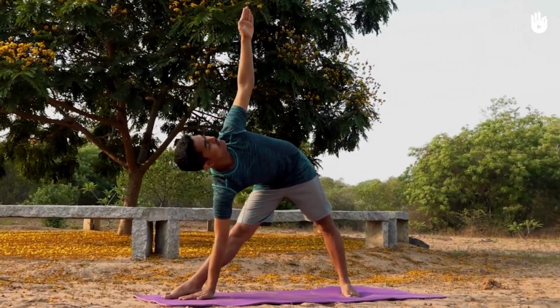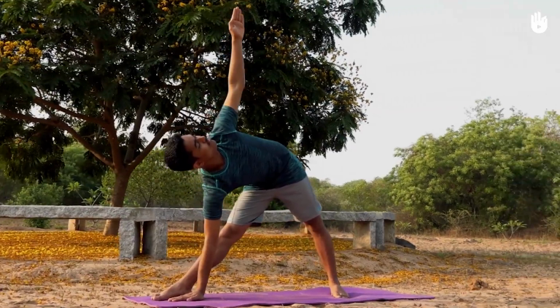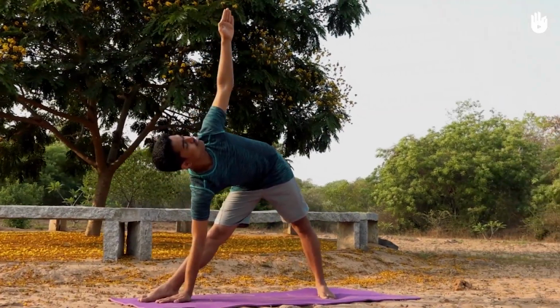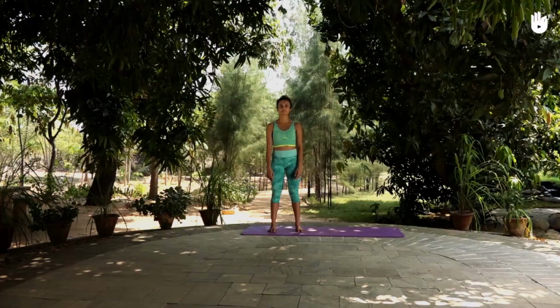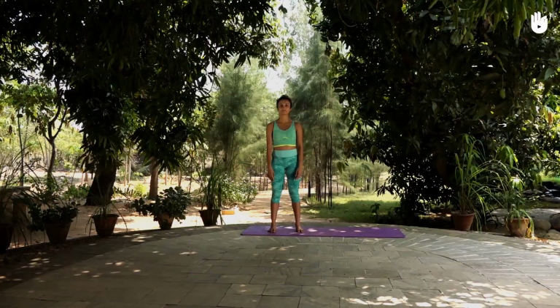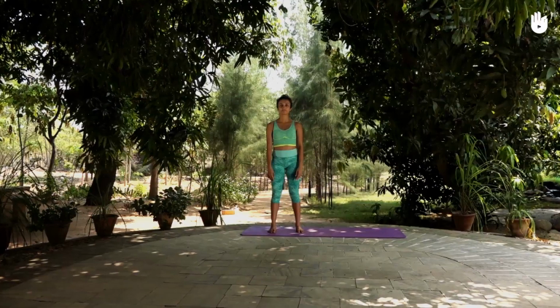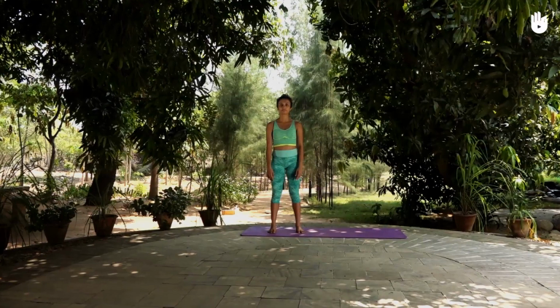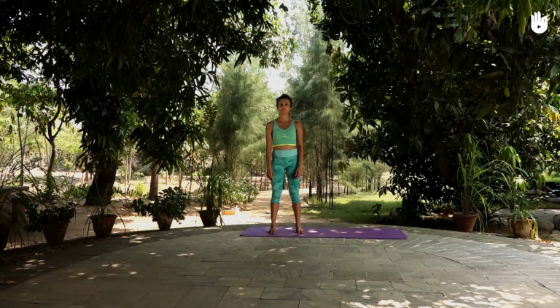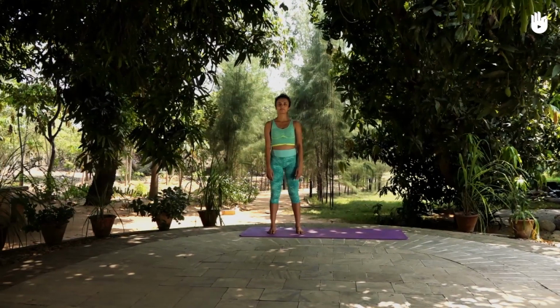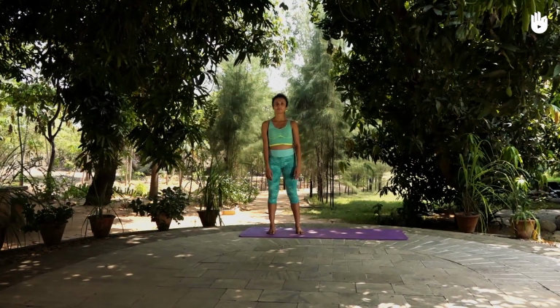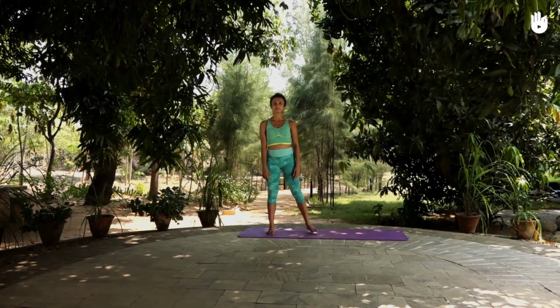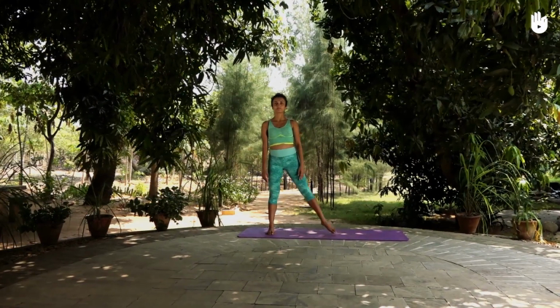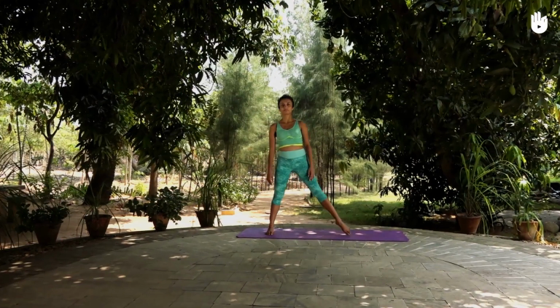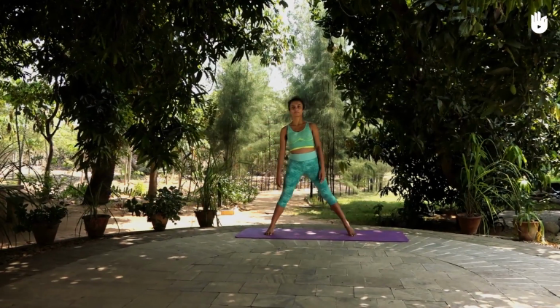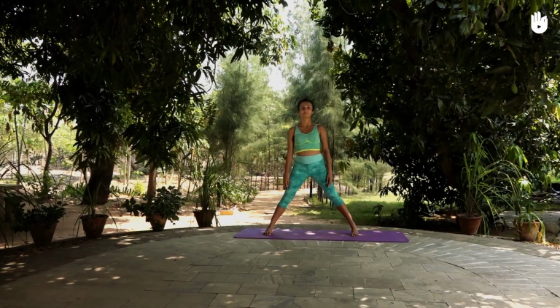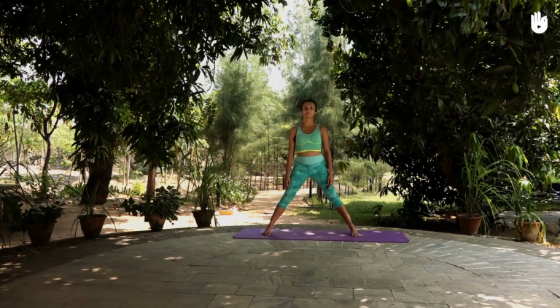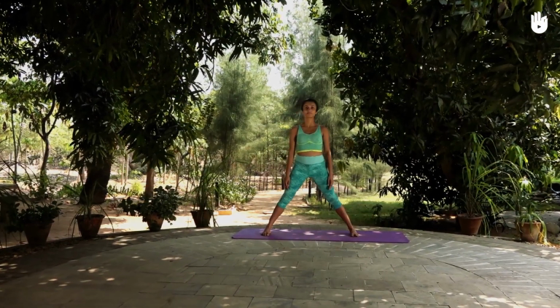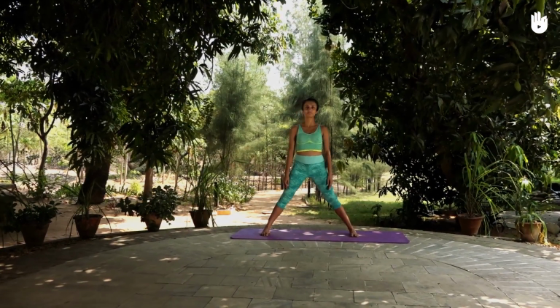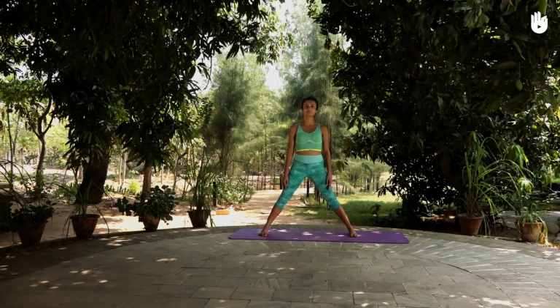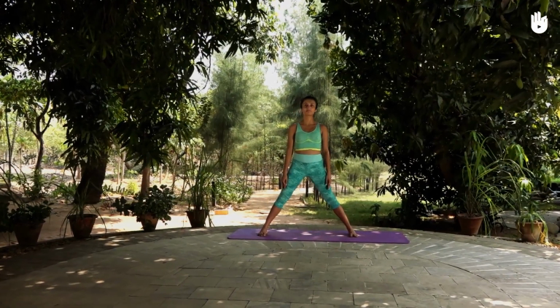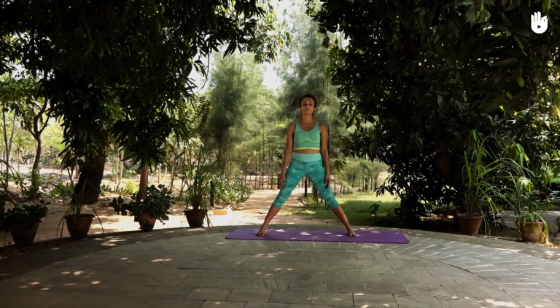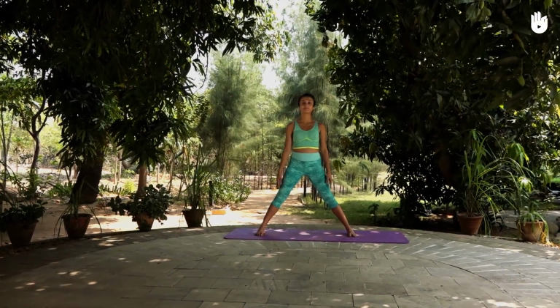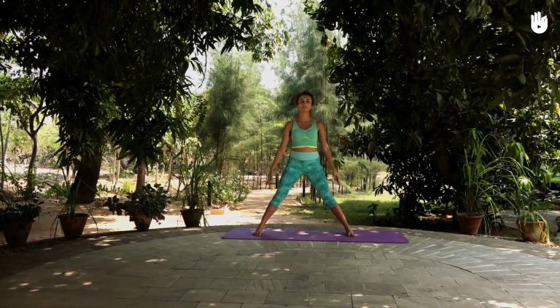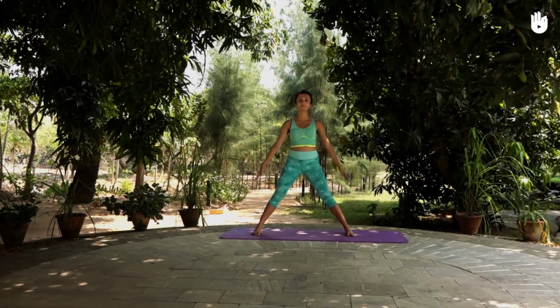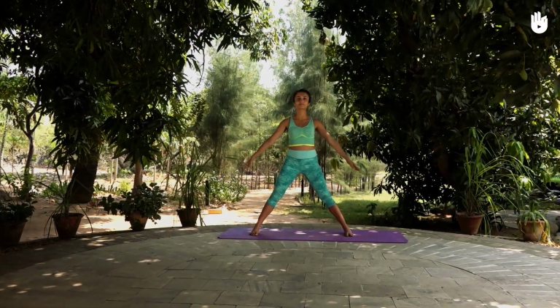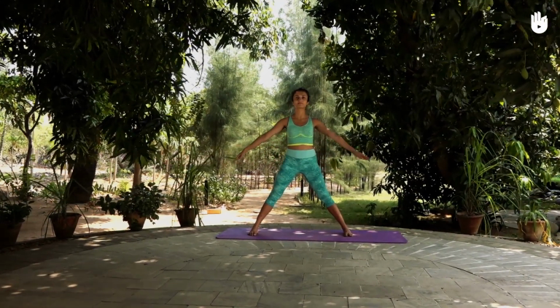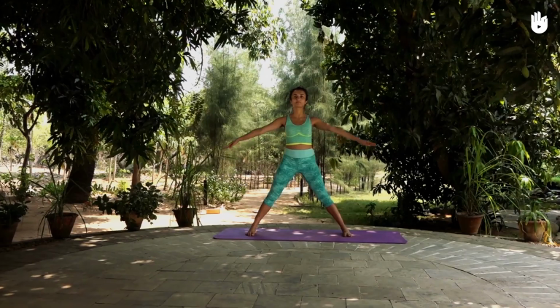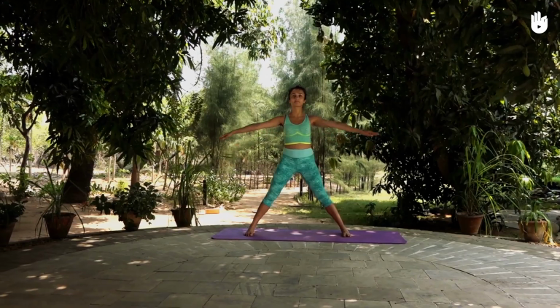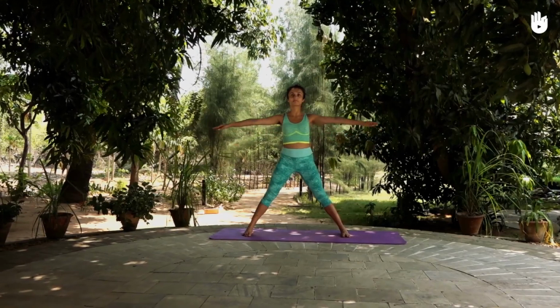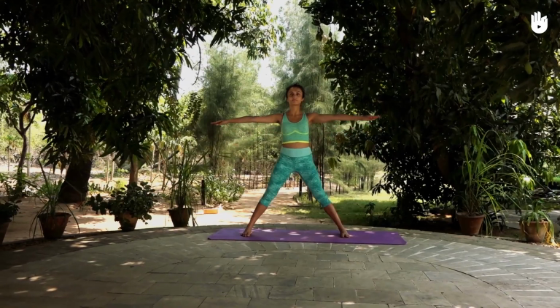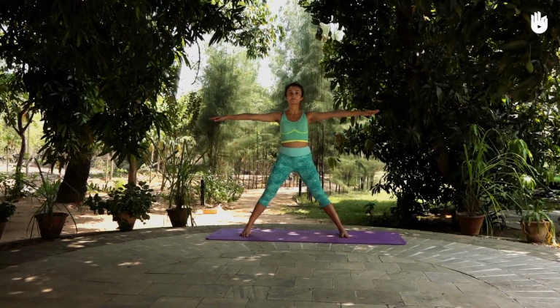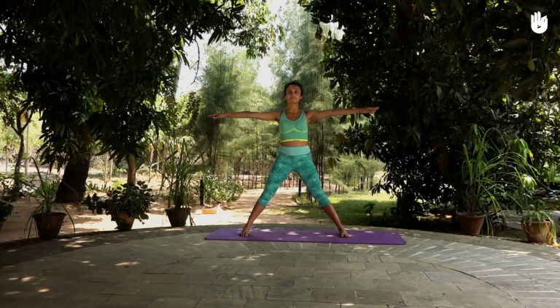The following pose is the extended side stretch. Look up and breathe normally.